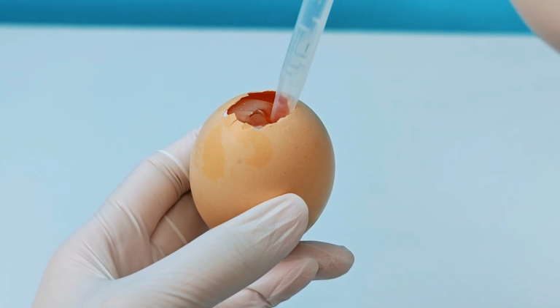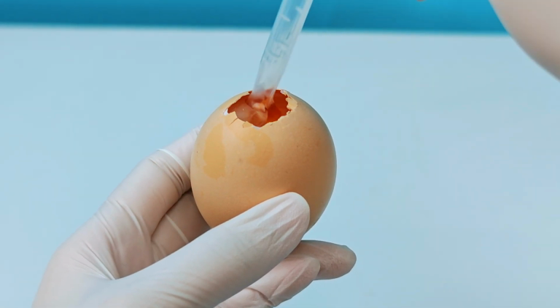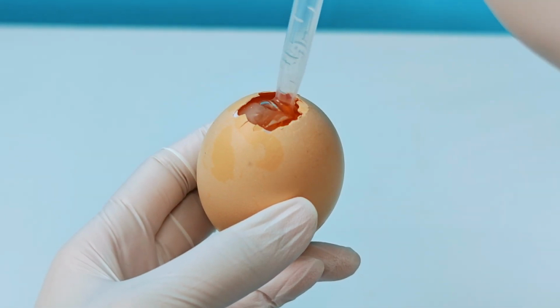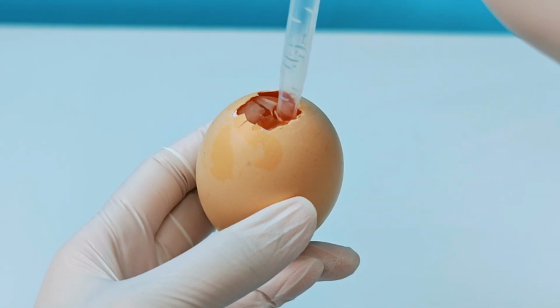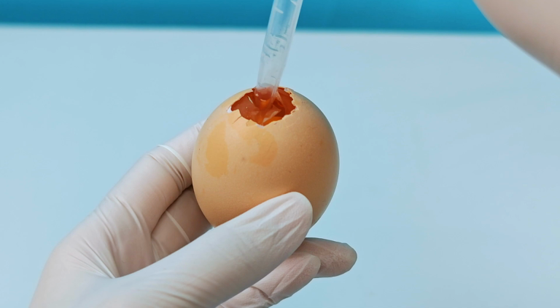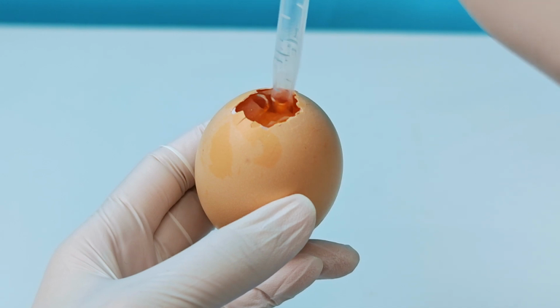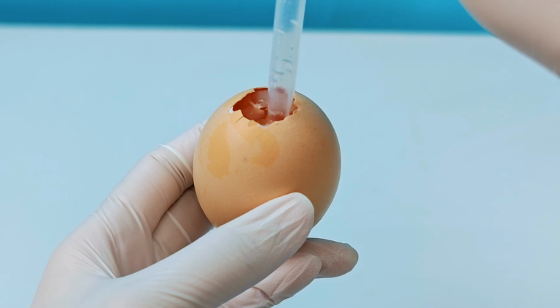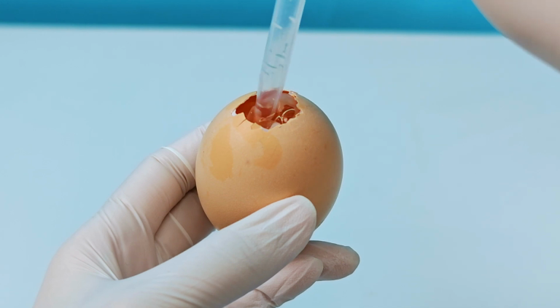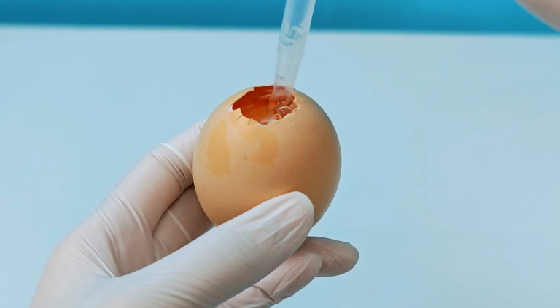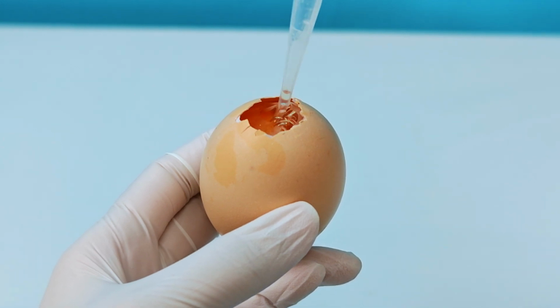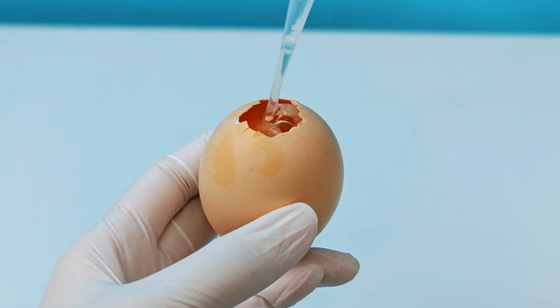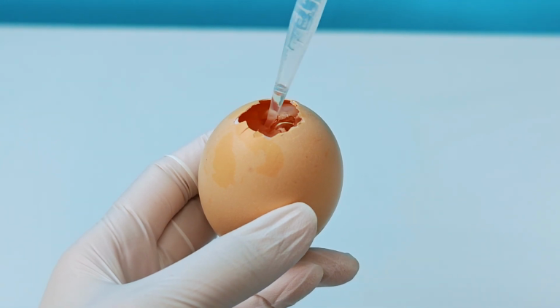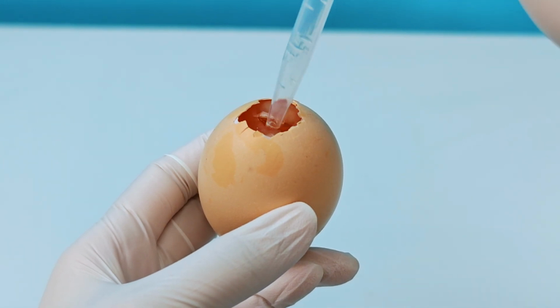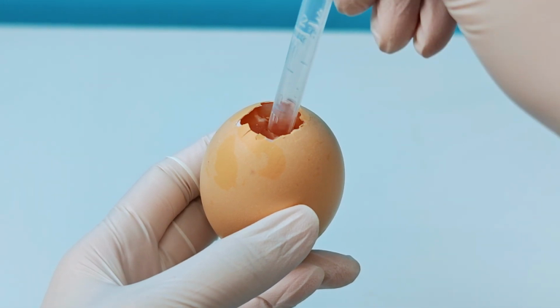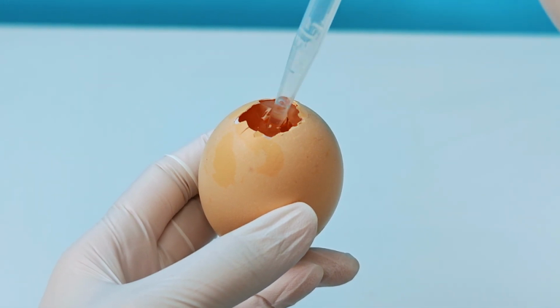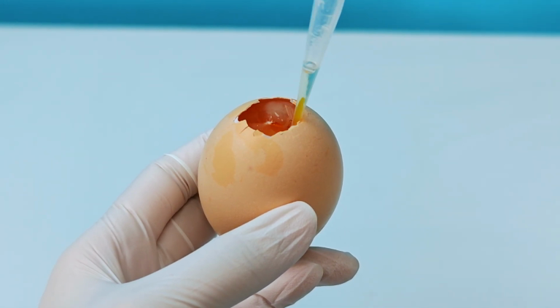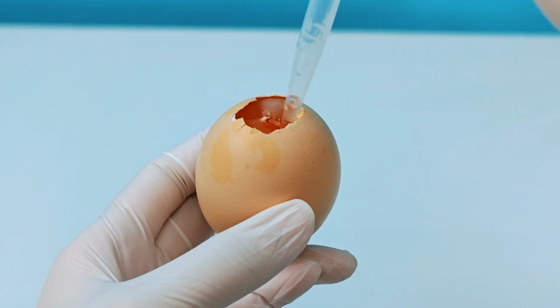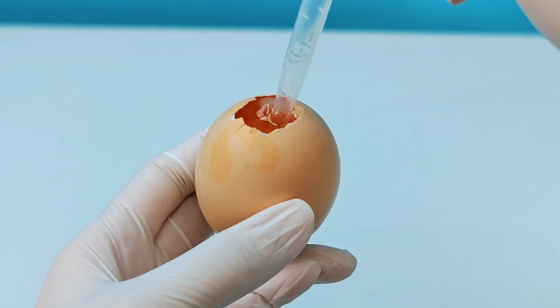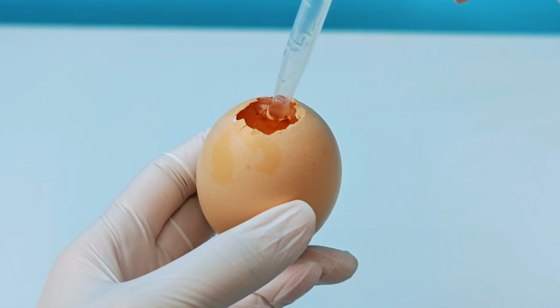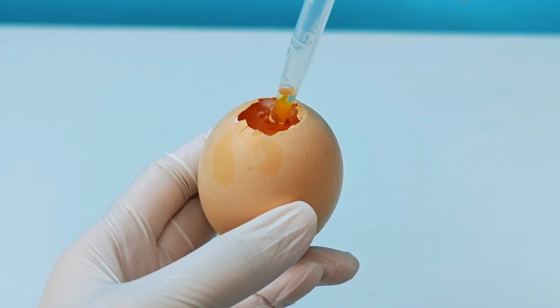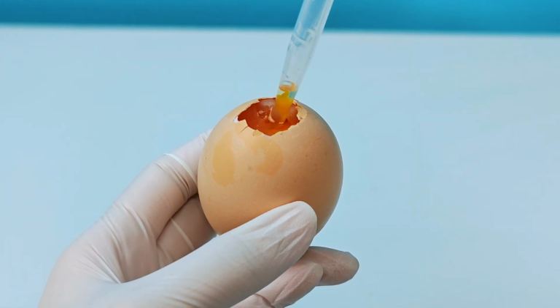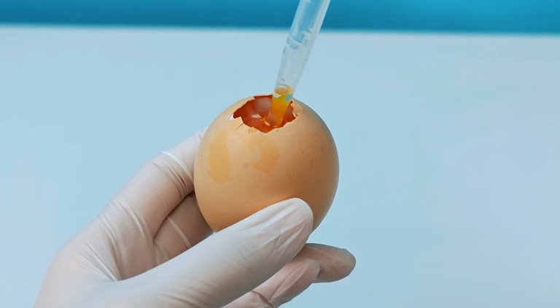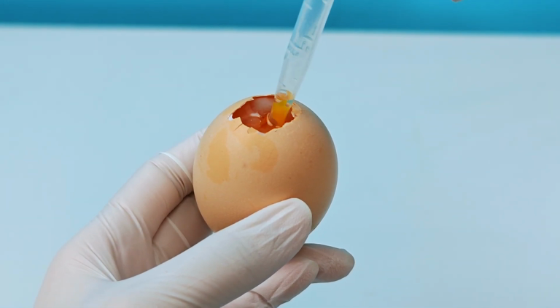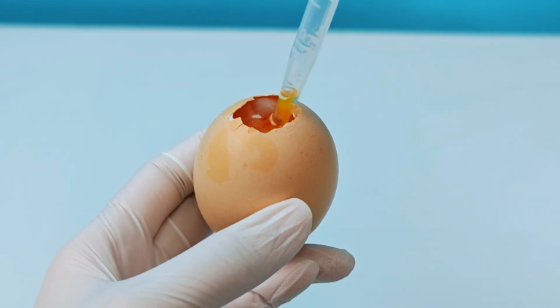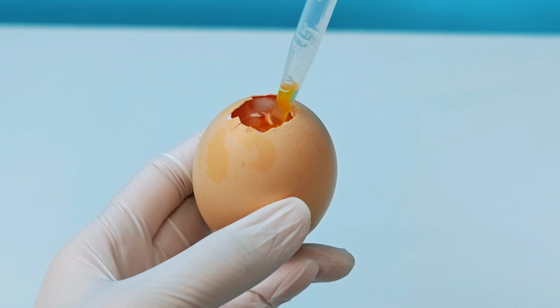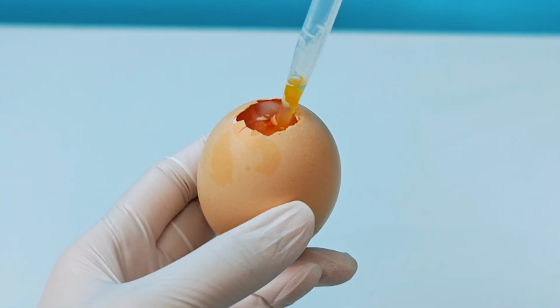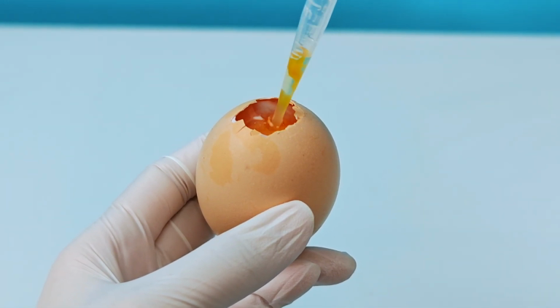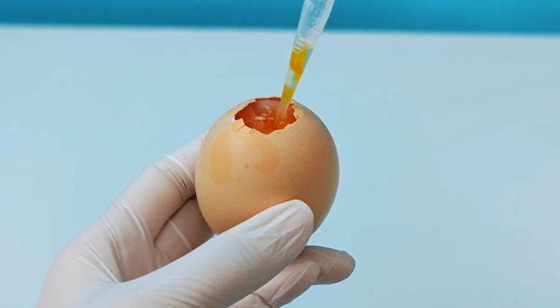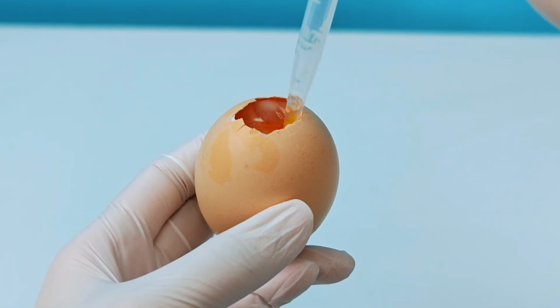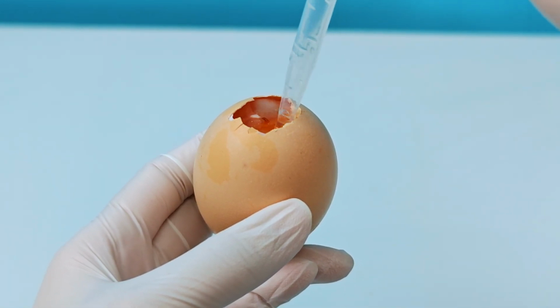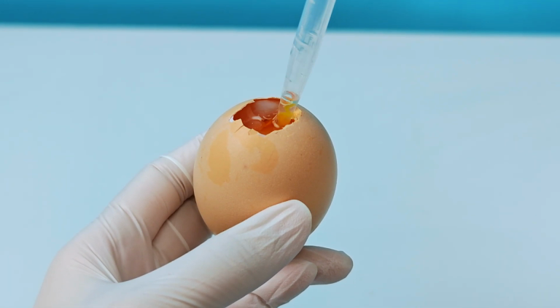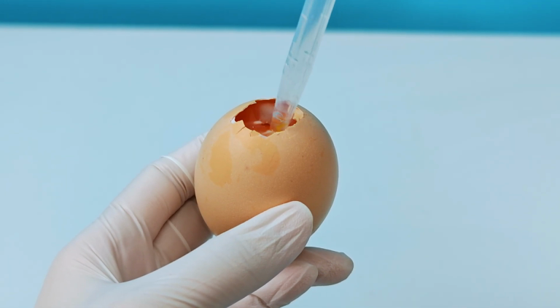Raw egg white is almost transparent — just water and liquid proteins, mainly albumin.